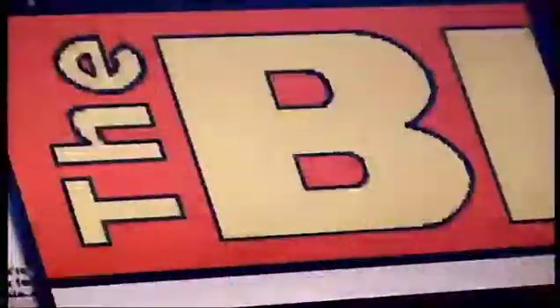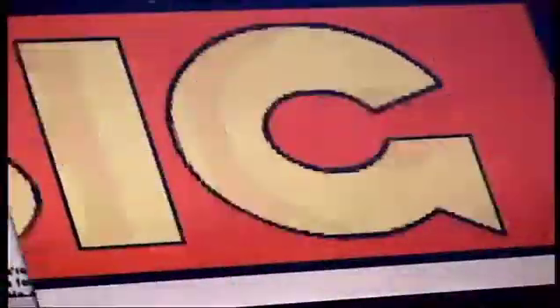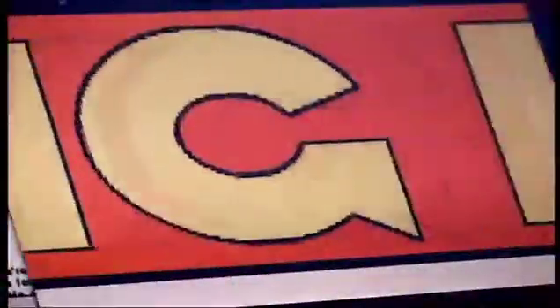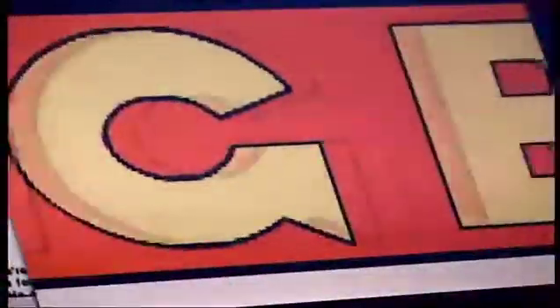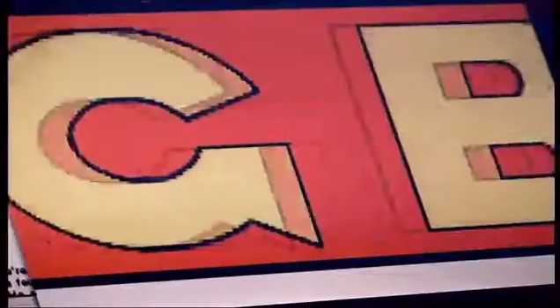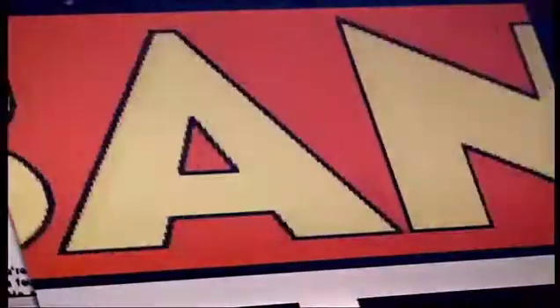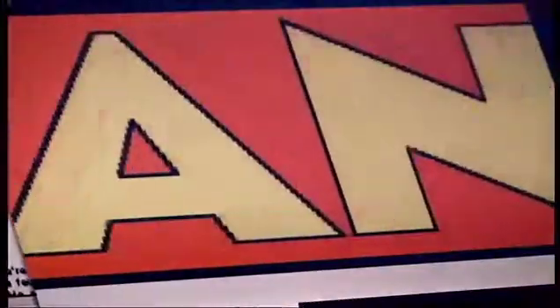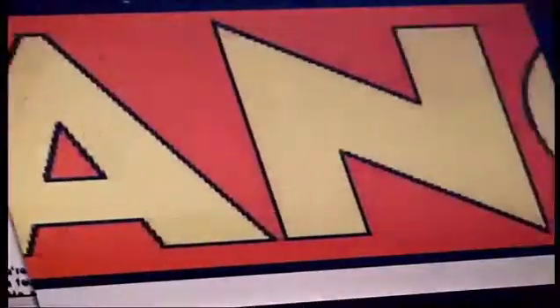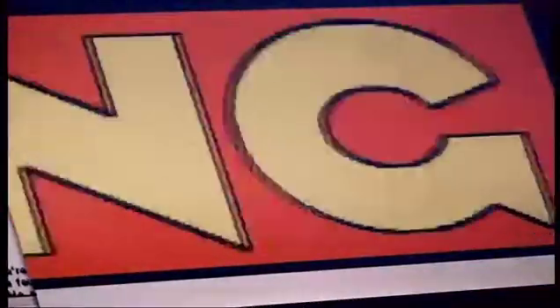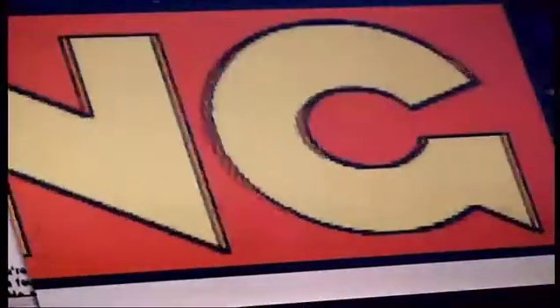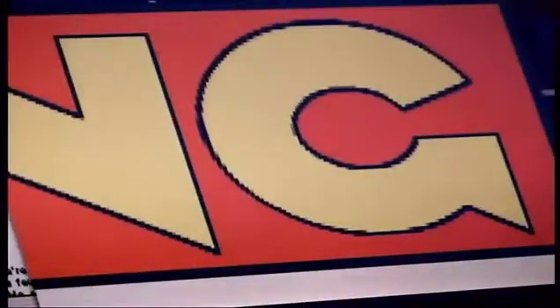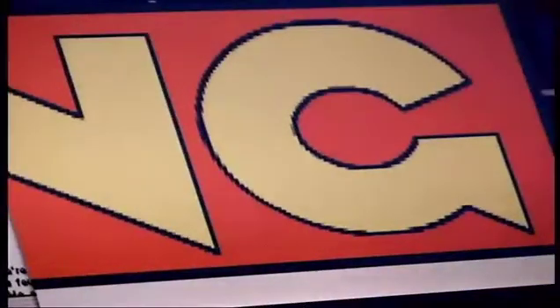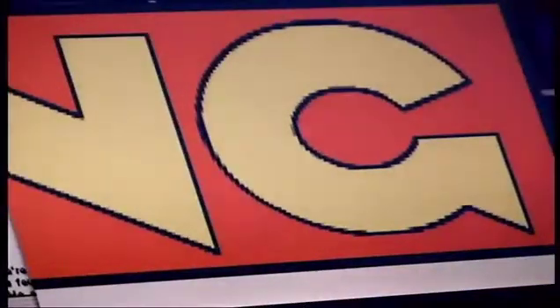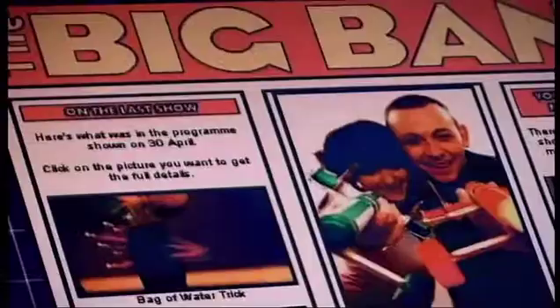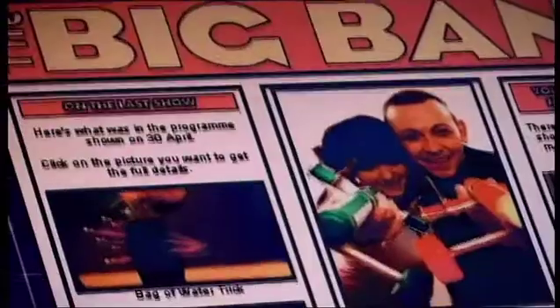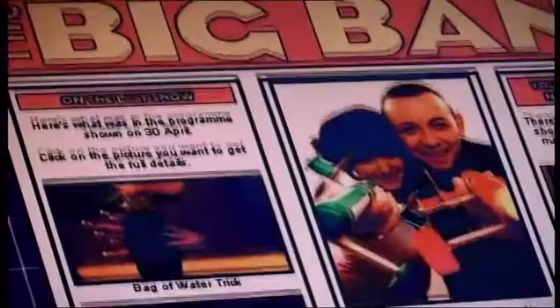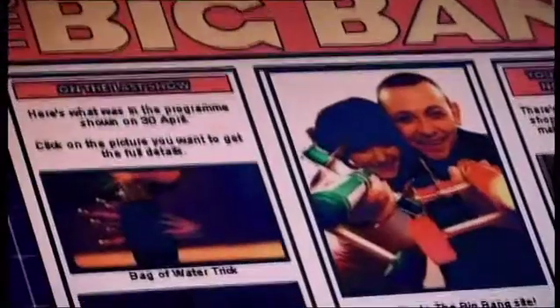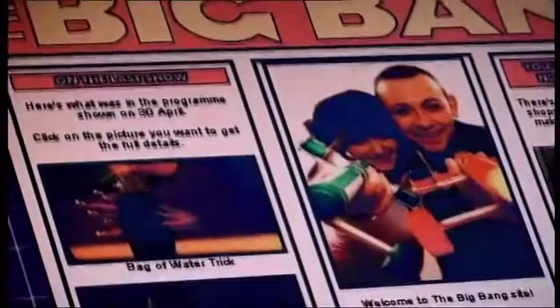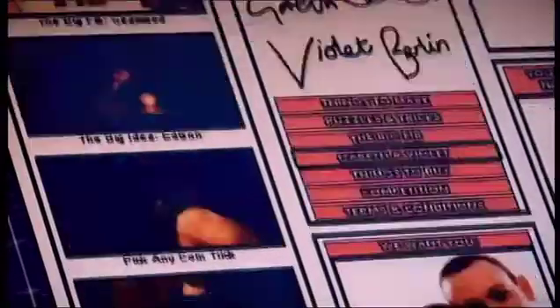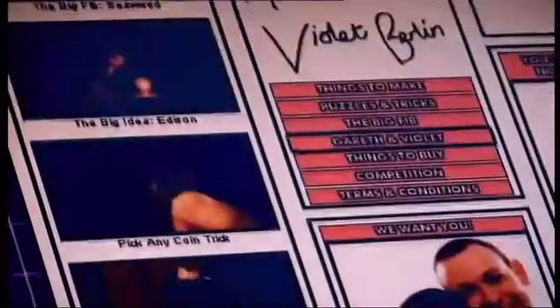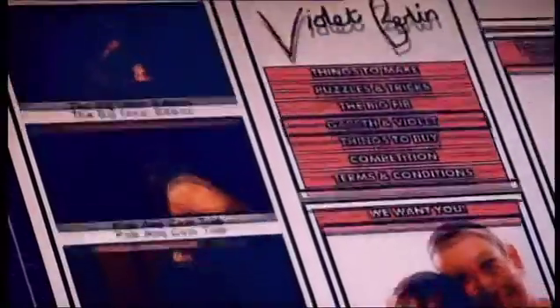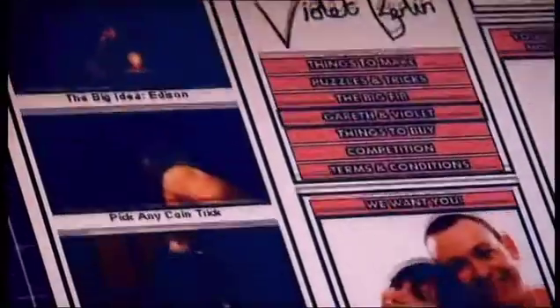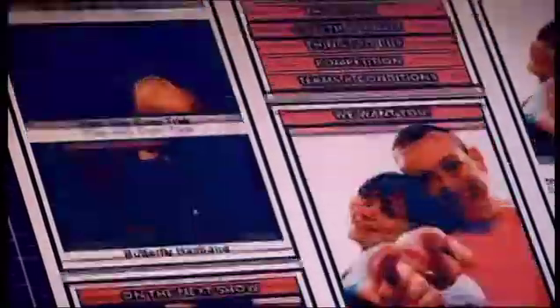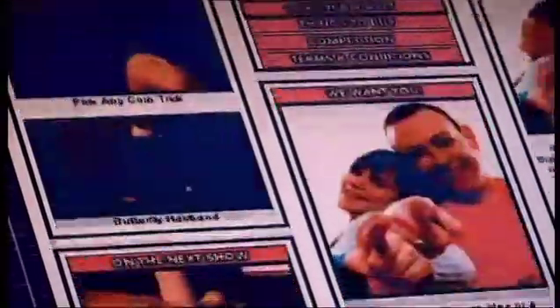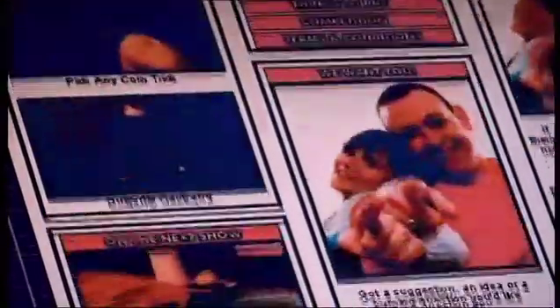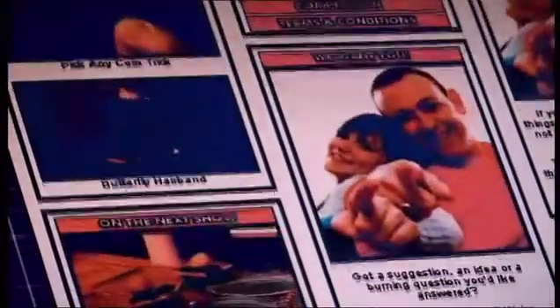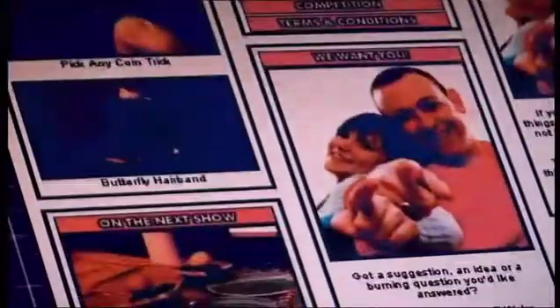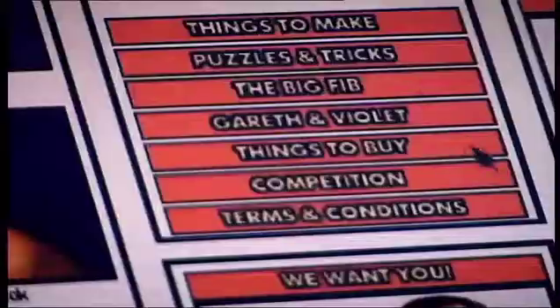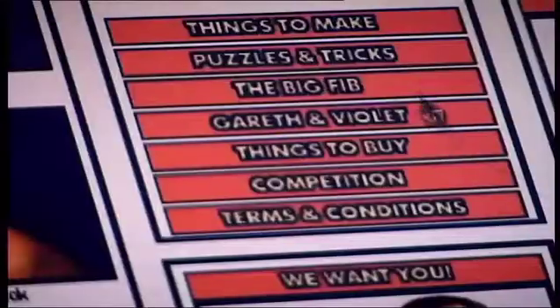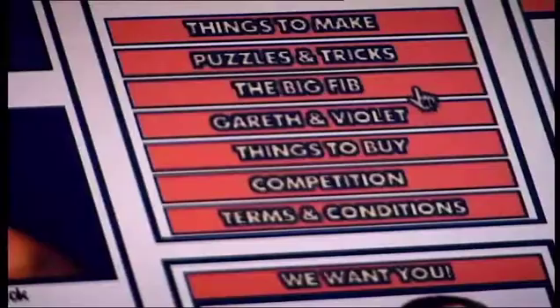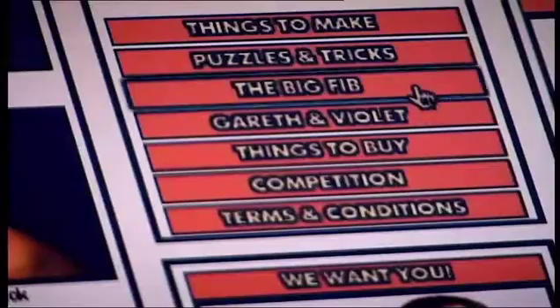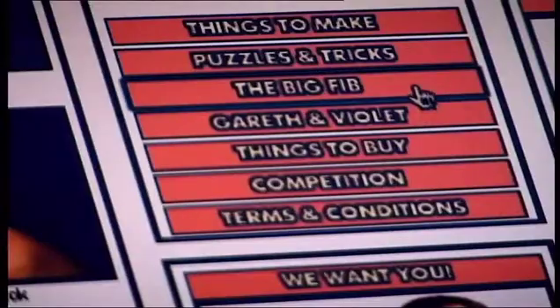You'll find instructions for my hypnosis machine and everything else from the show on the Big Bang website.